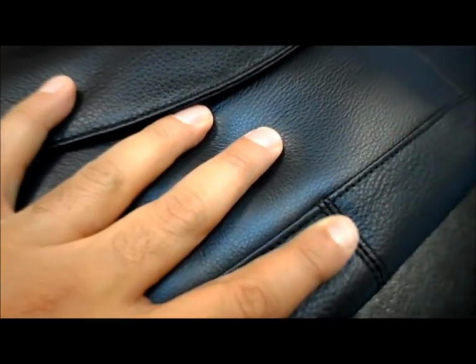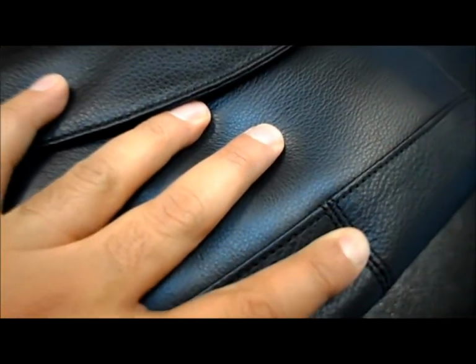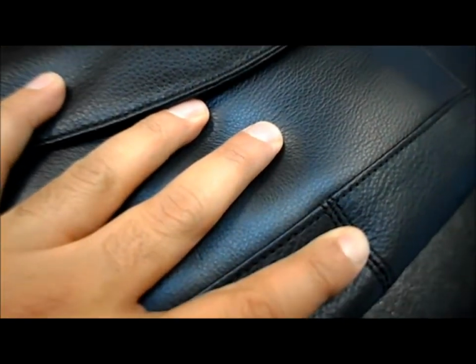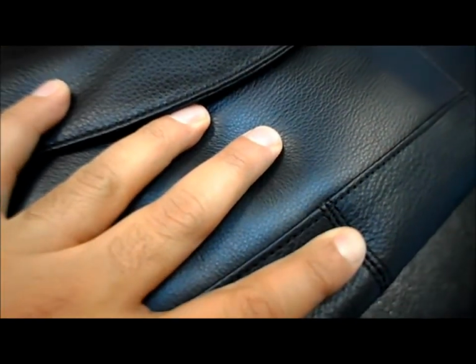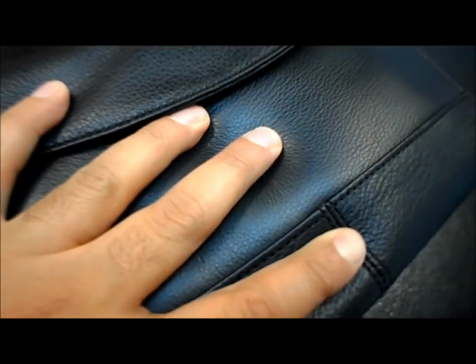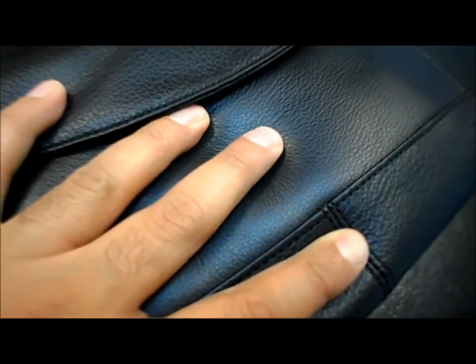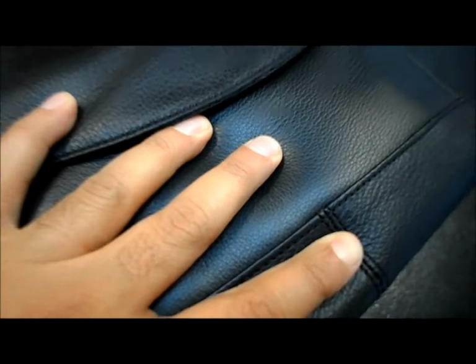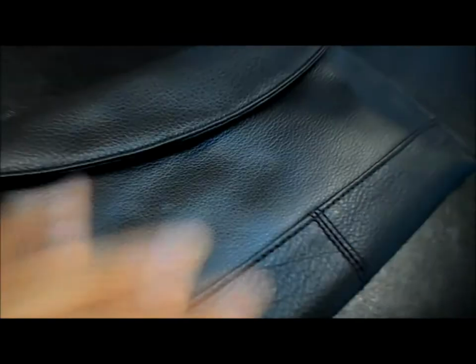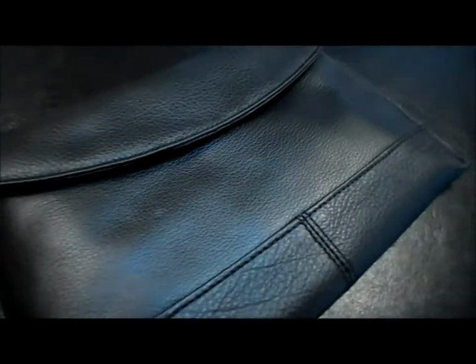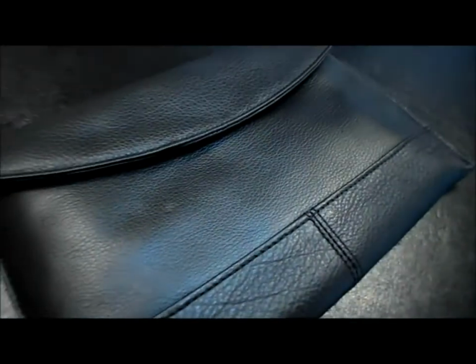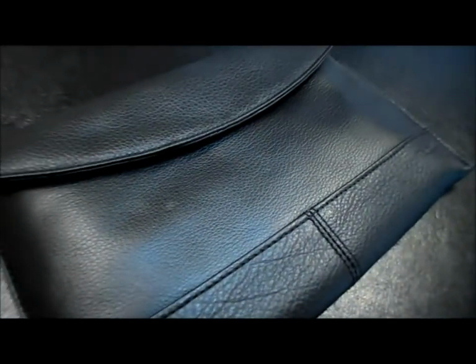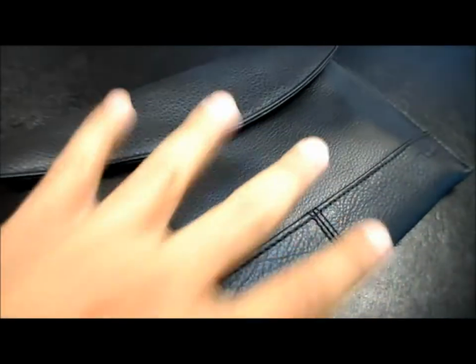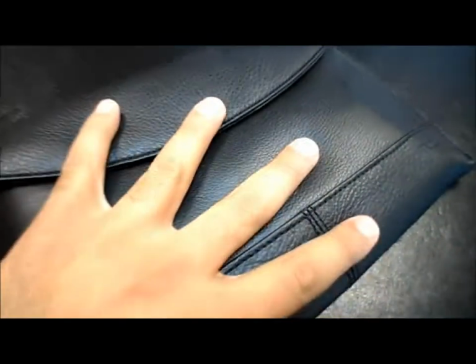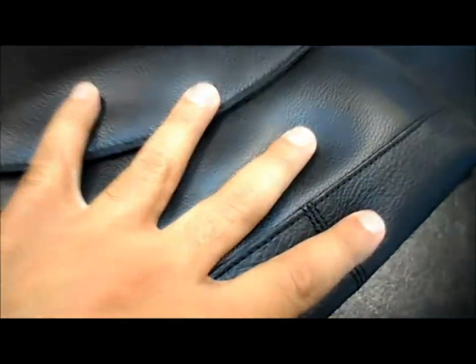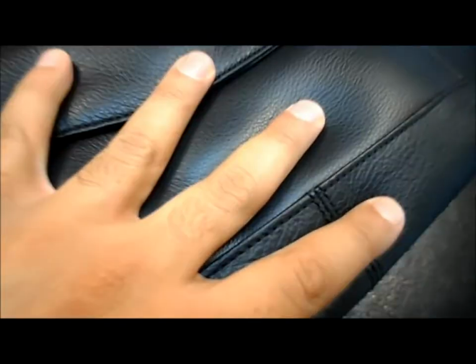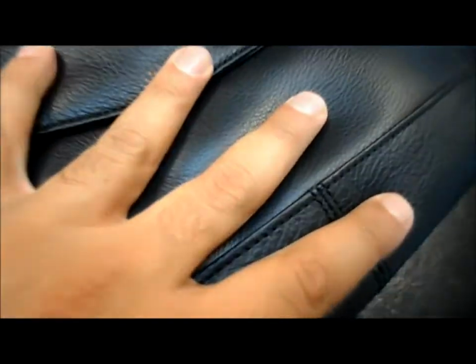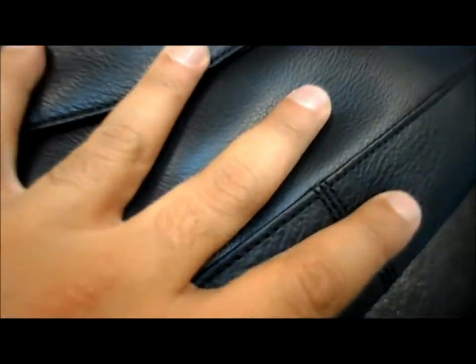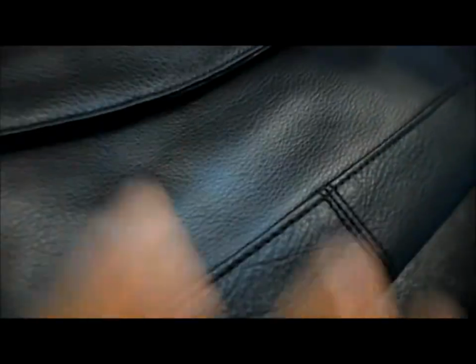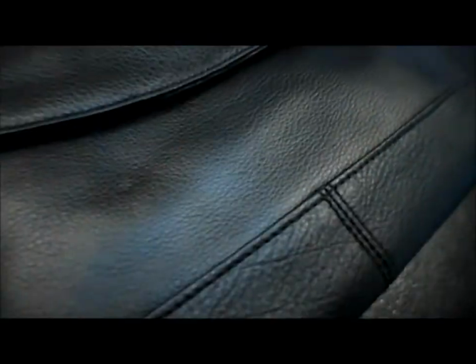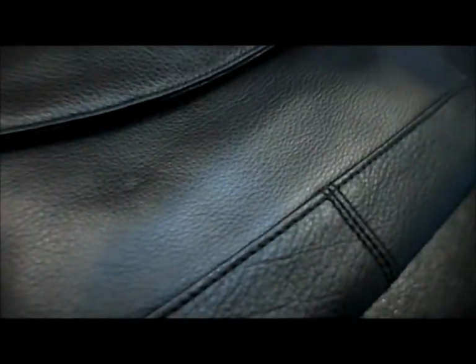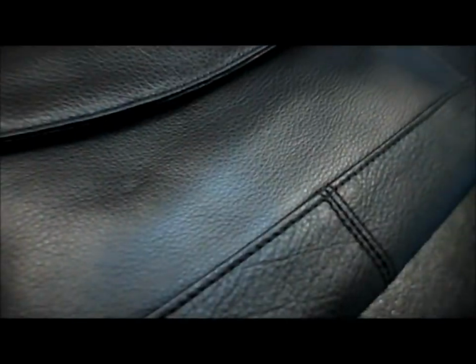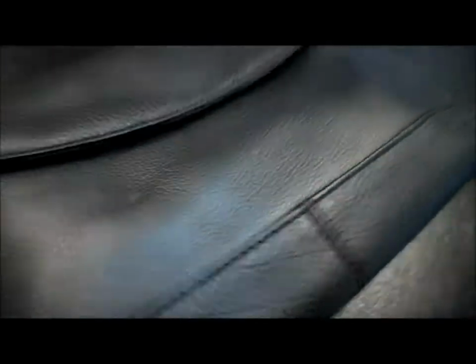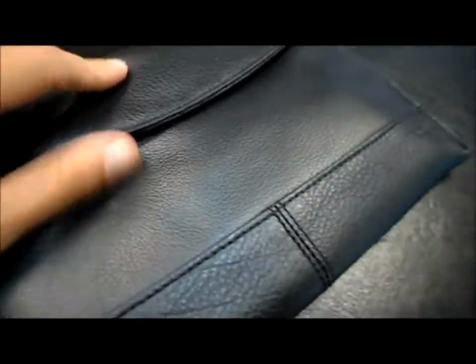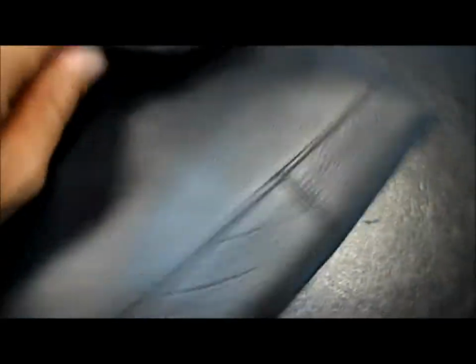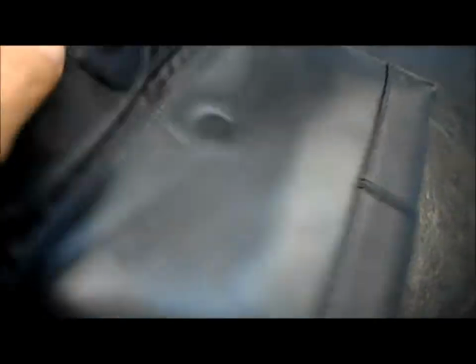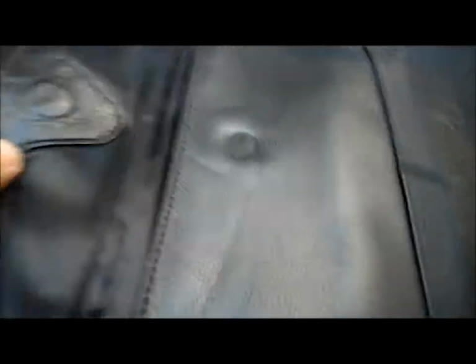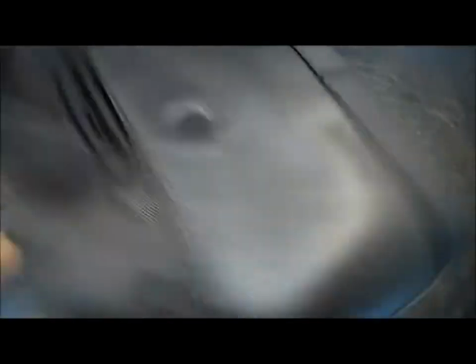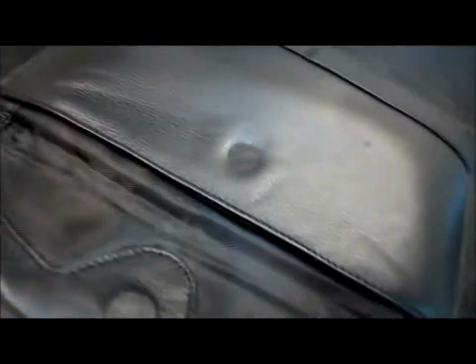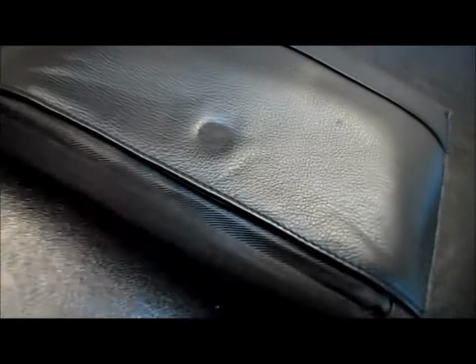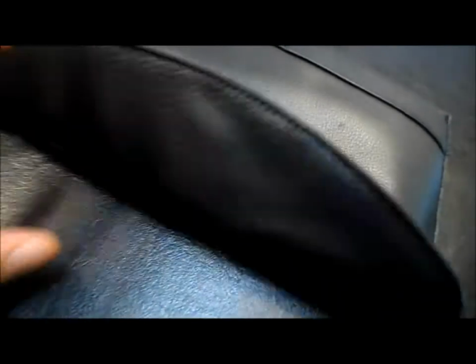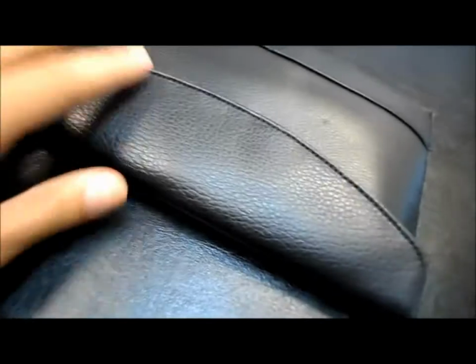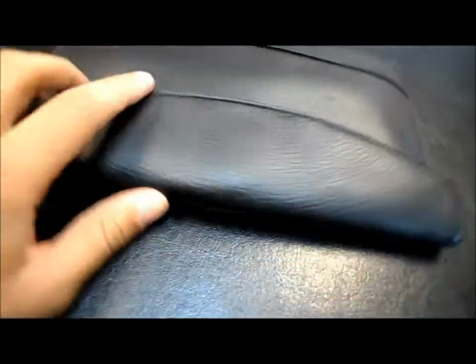It's got a lot of cushion to it. You can see right there, I'm pushing down. It will definitely protect your device.